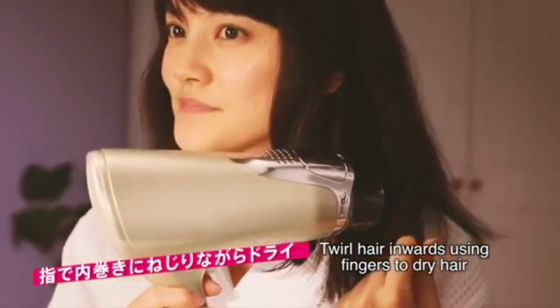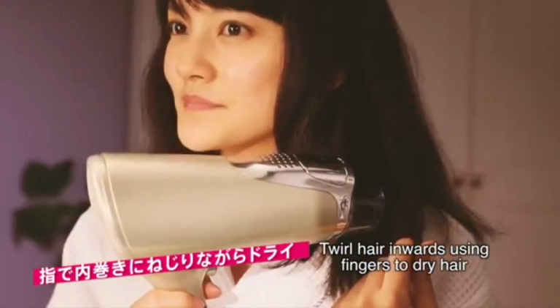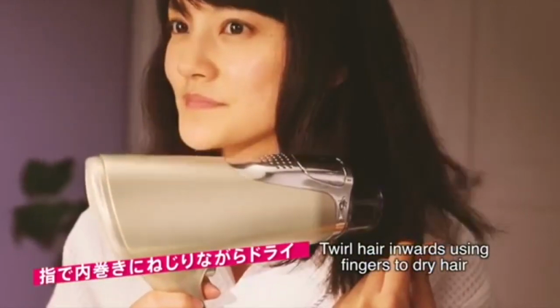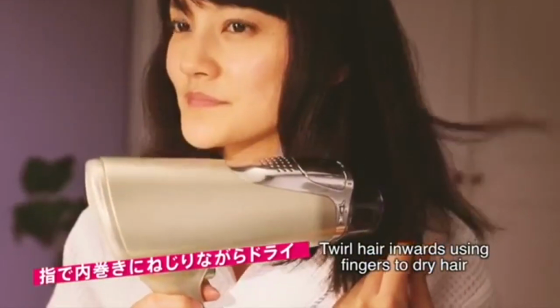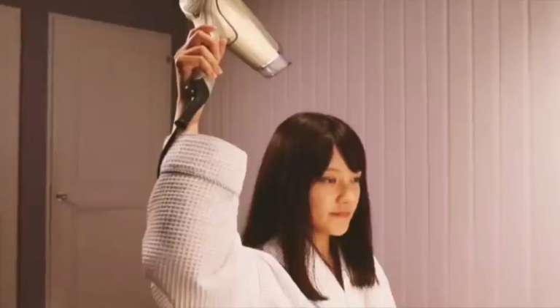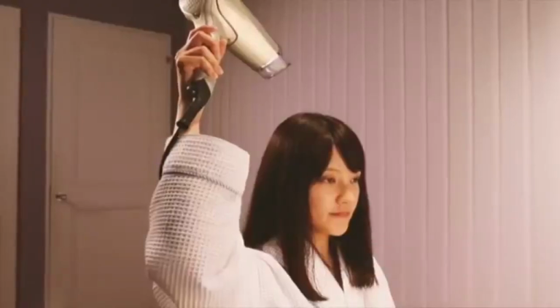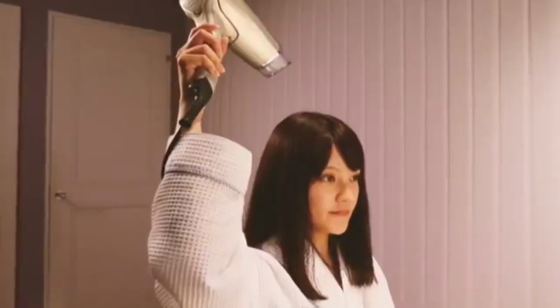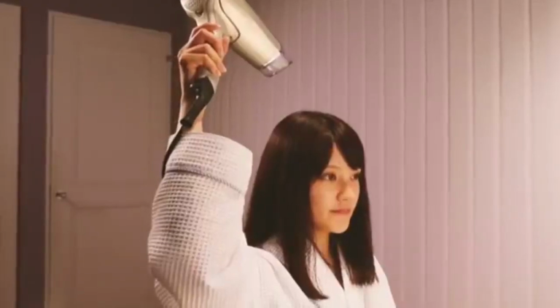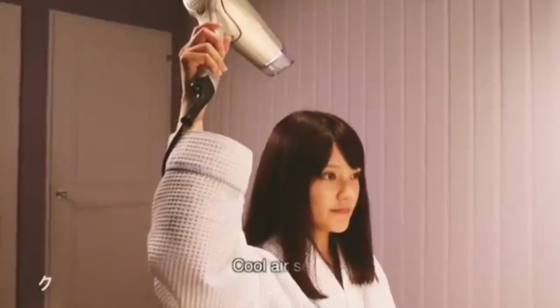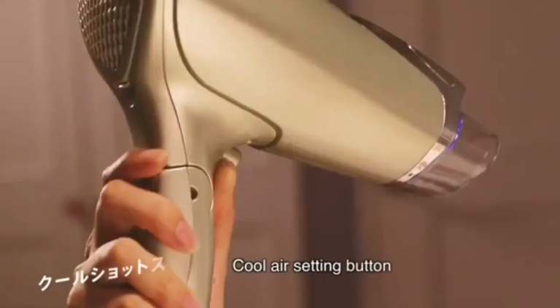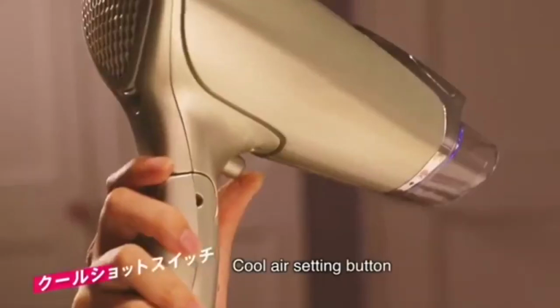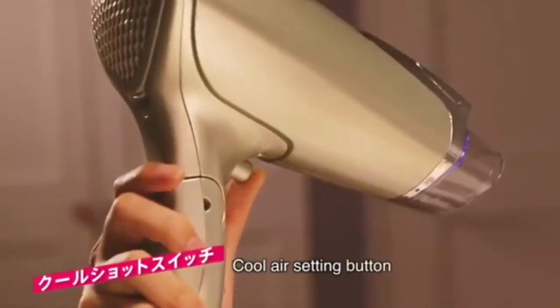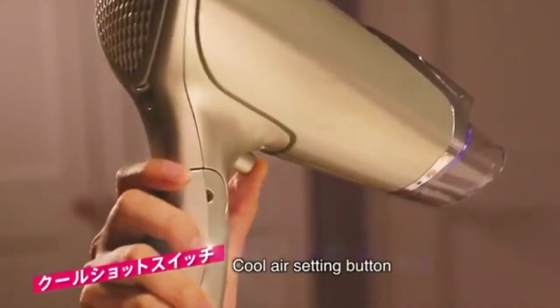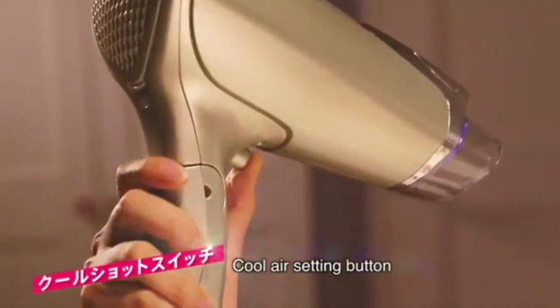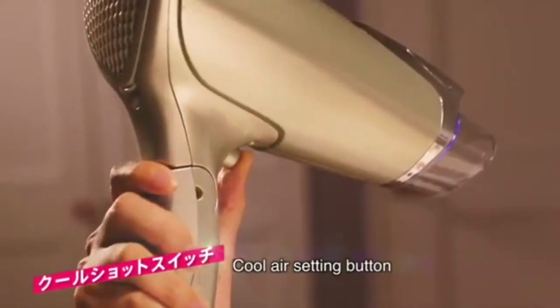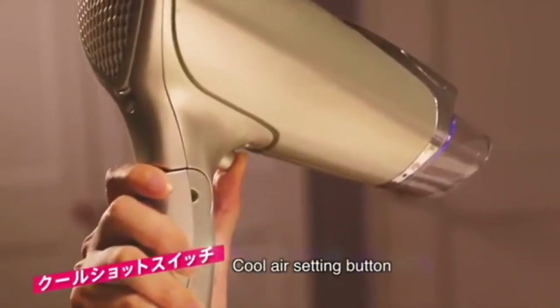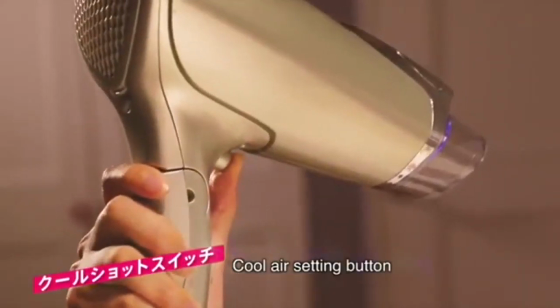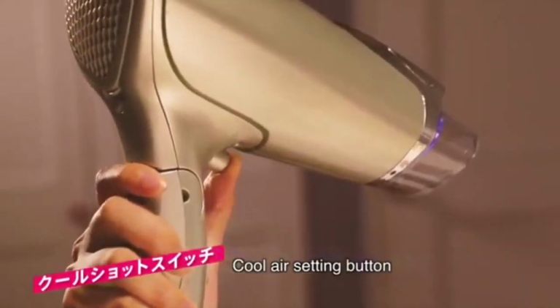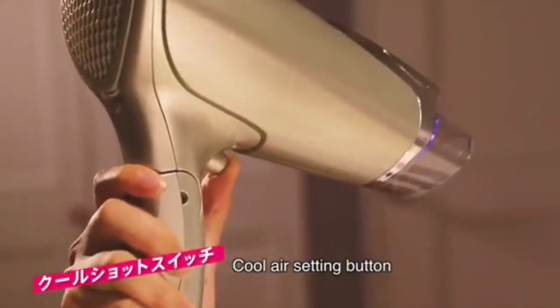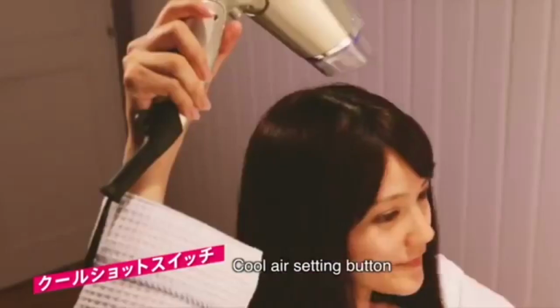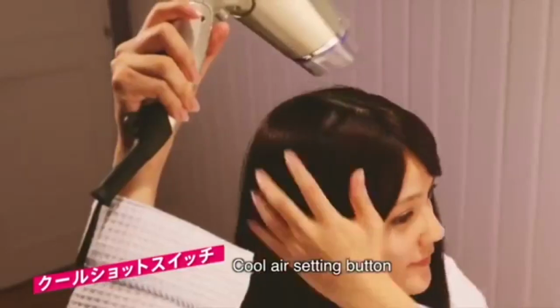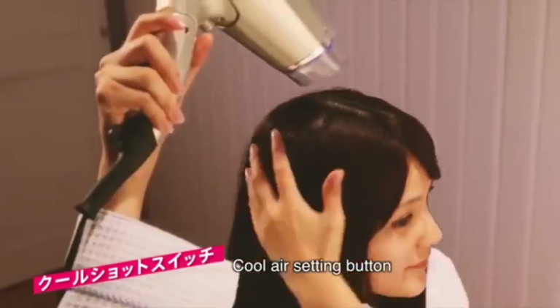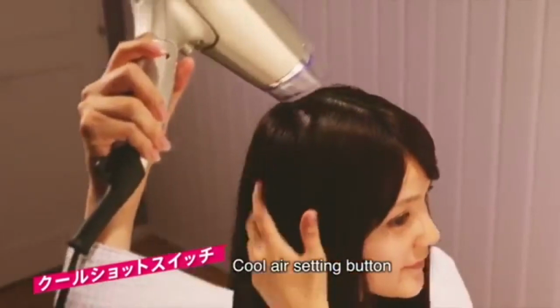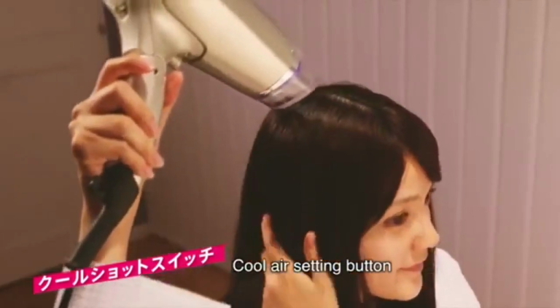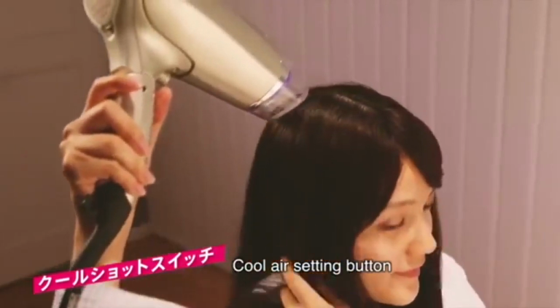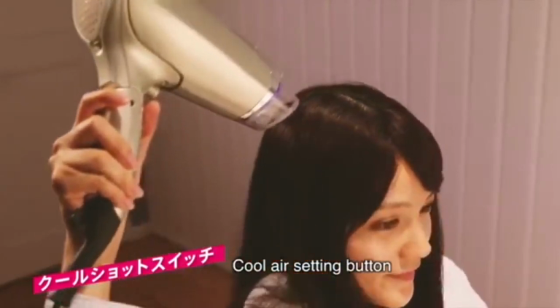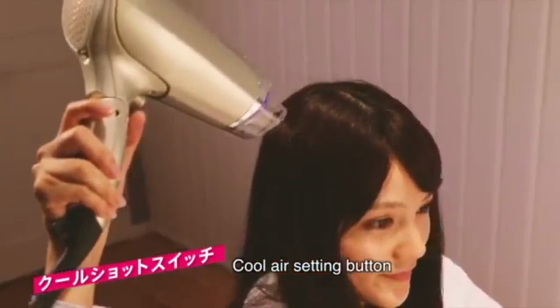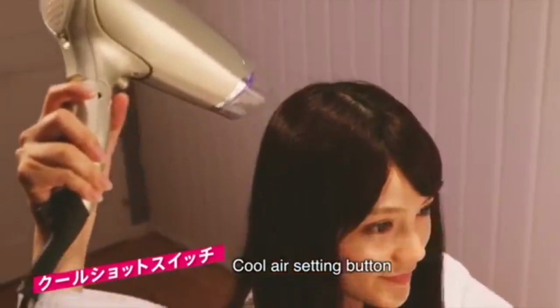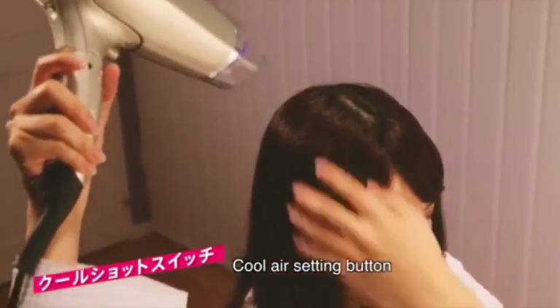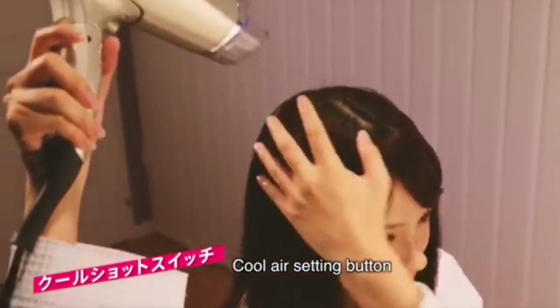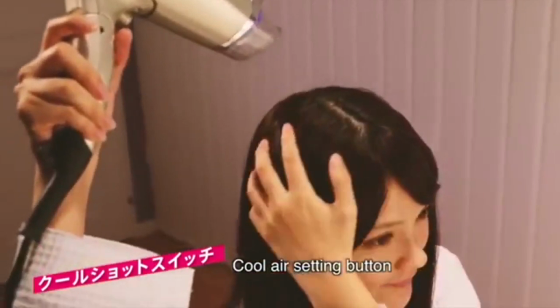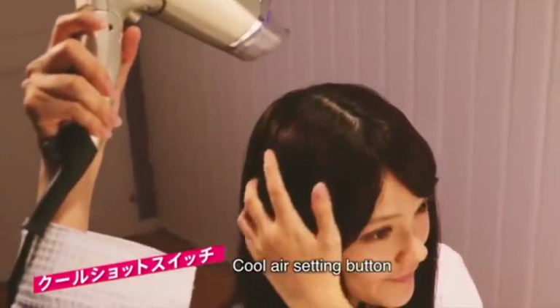When you click on the cool air function, you can style your hair easily by twirling your fingers.